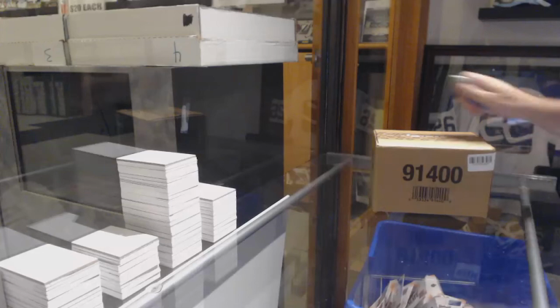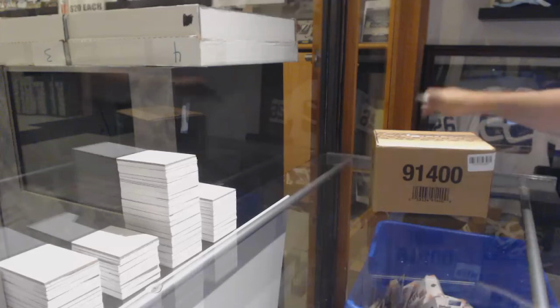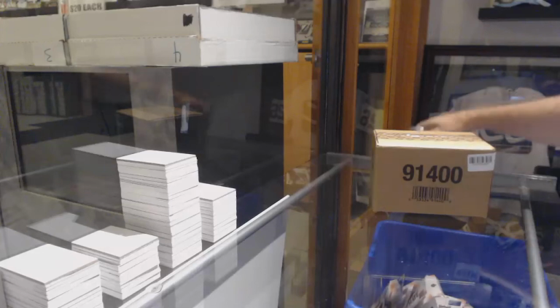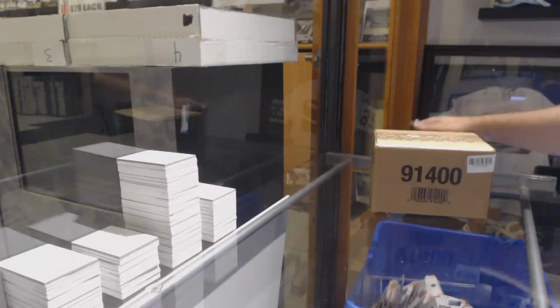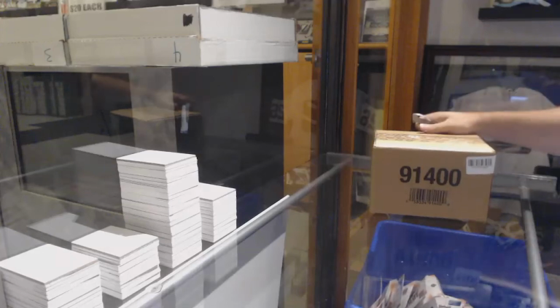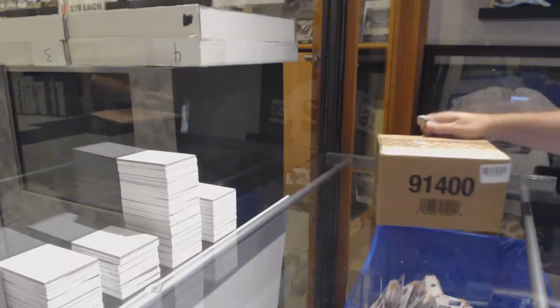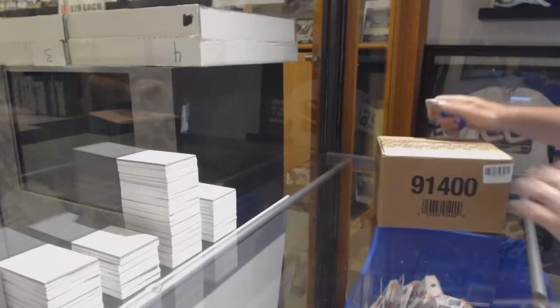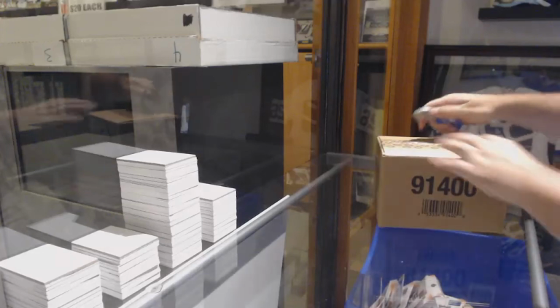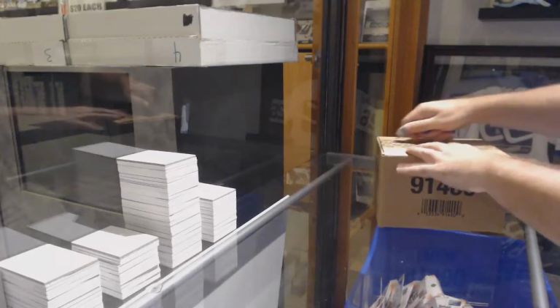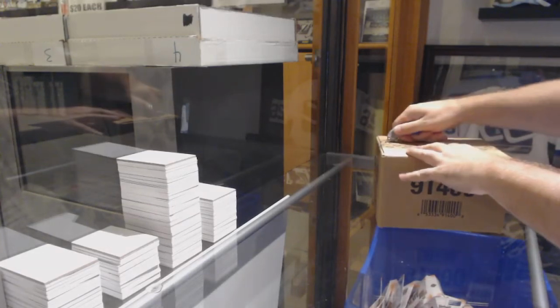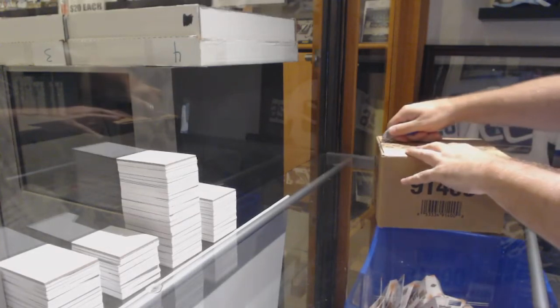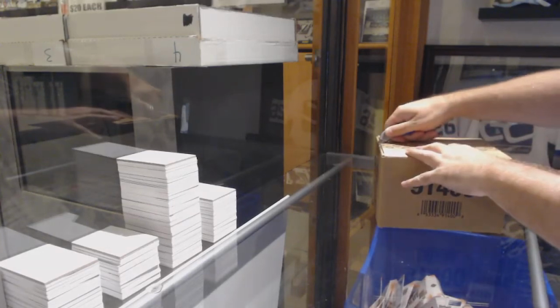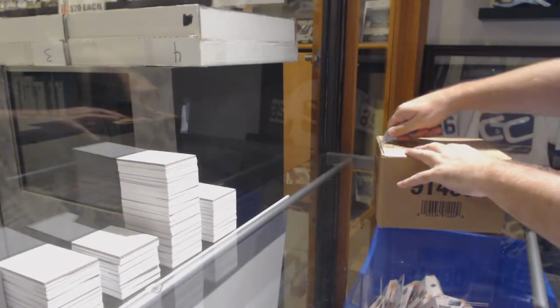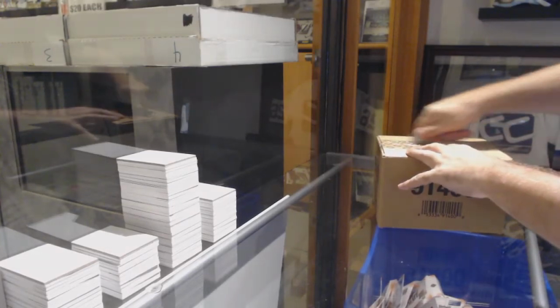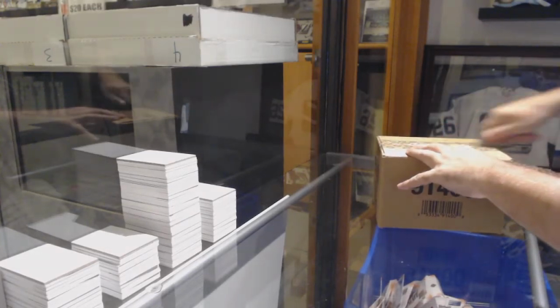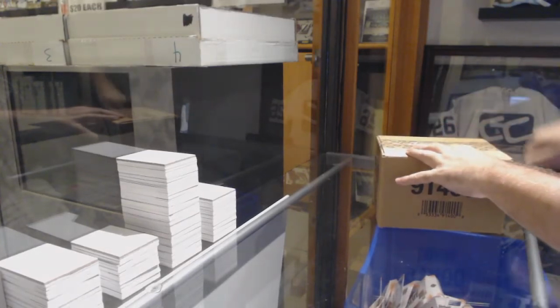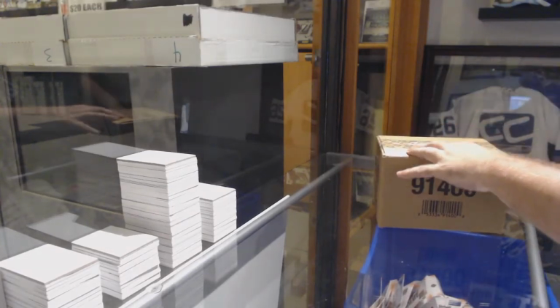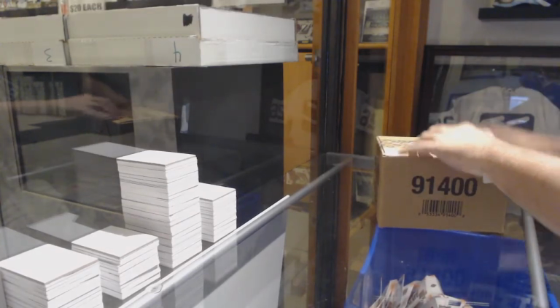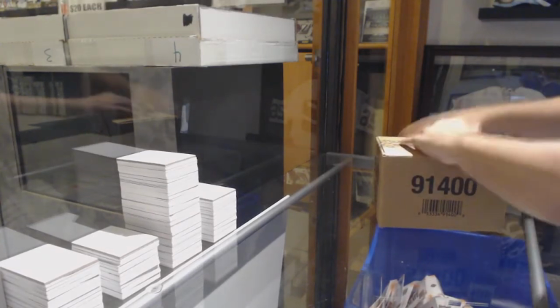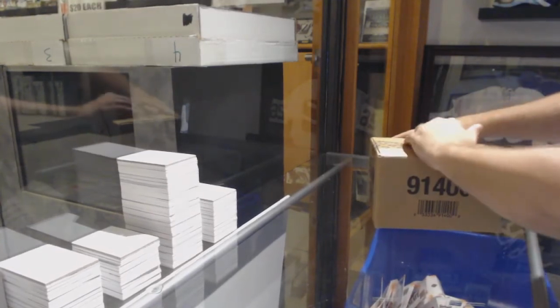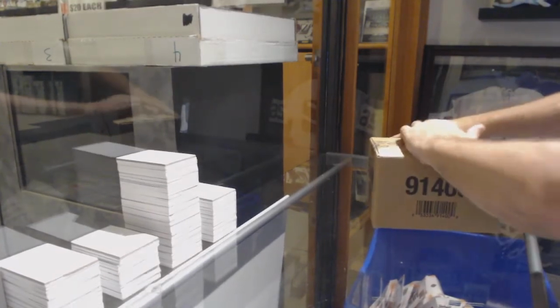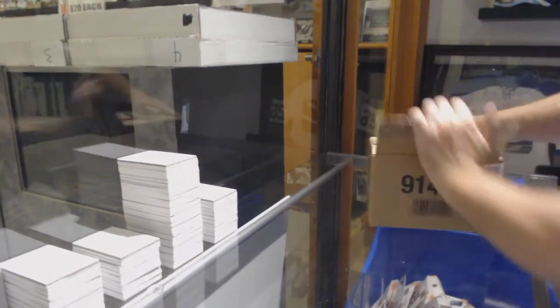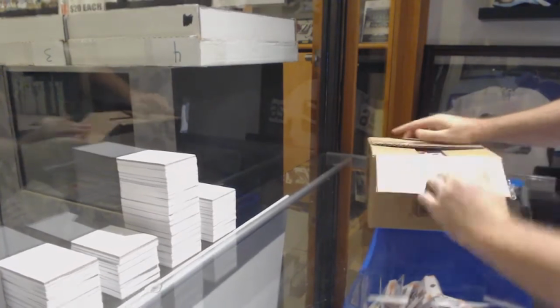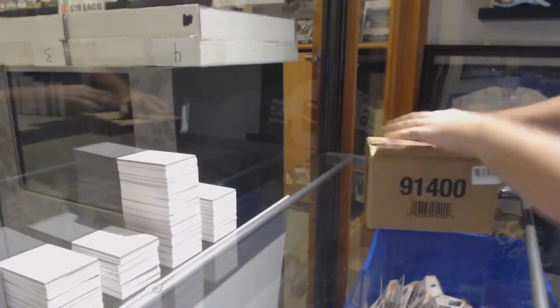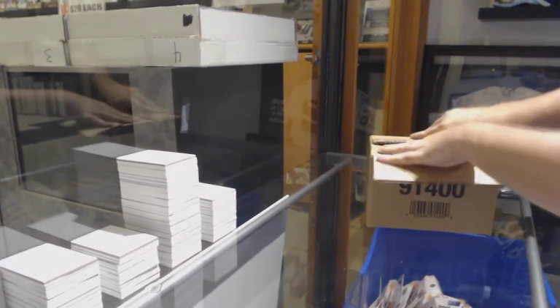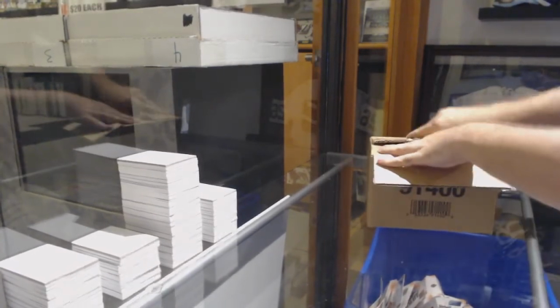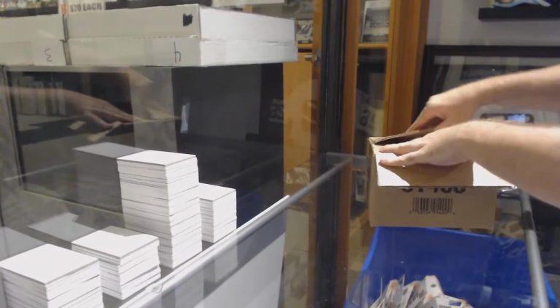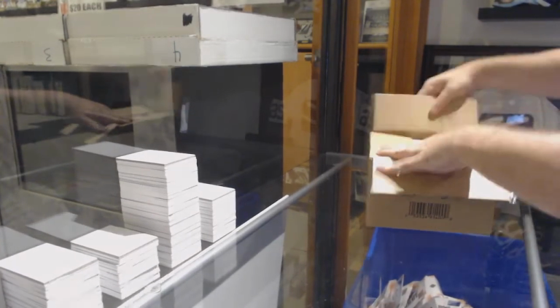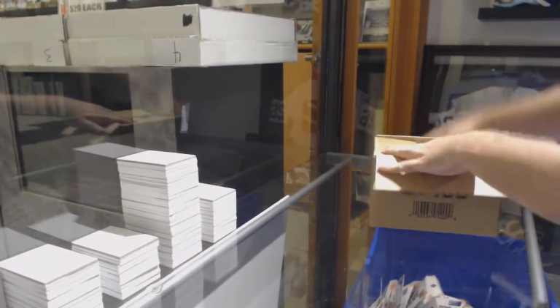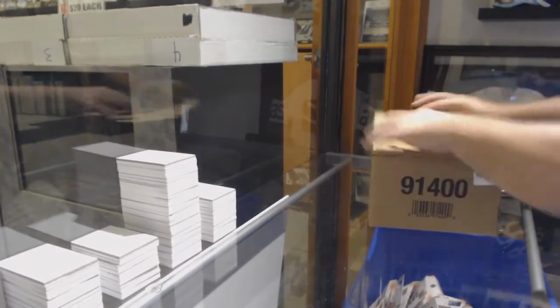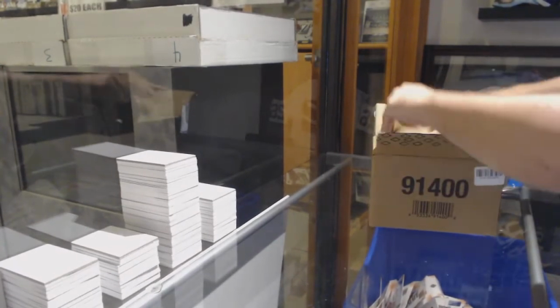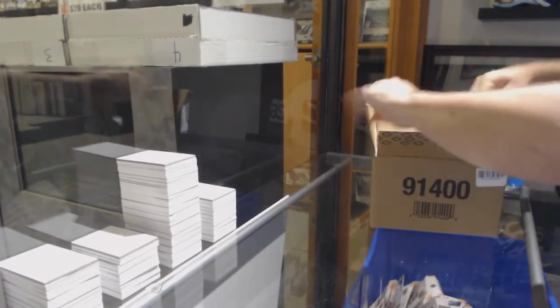Here we go, CNC break number 10,013, the 8th box ultimate.